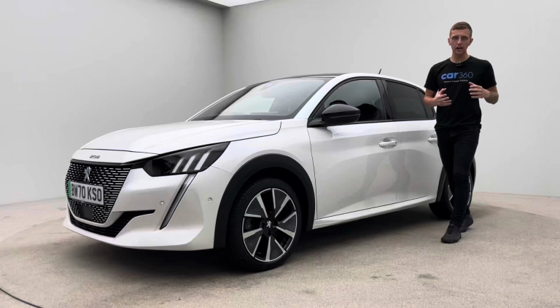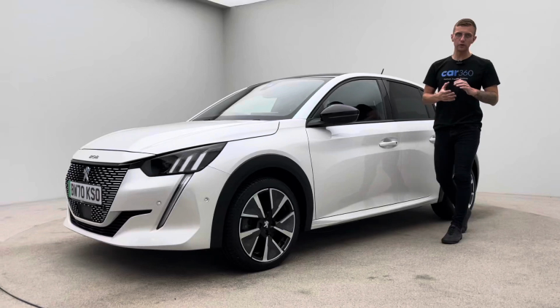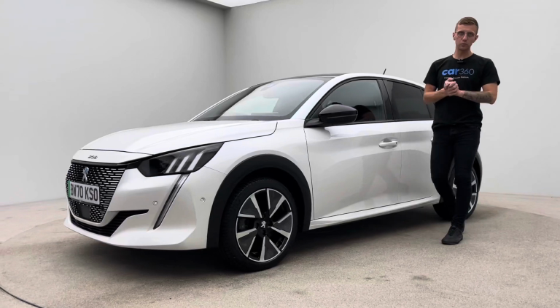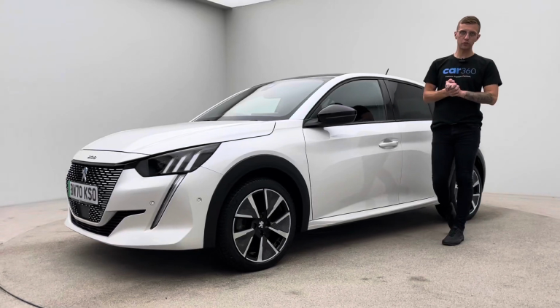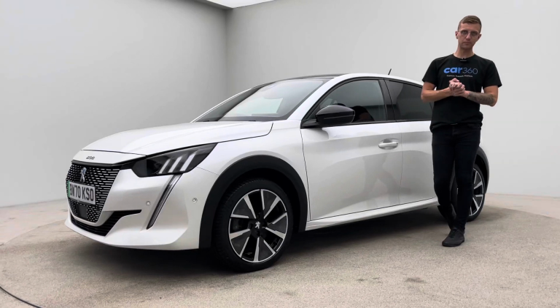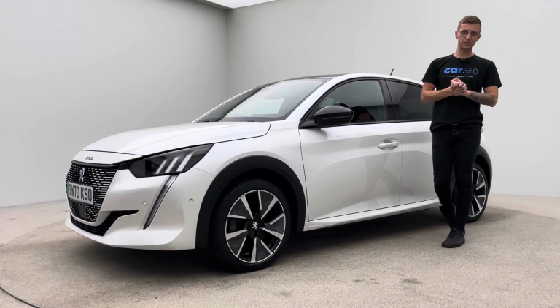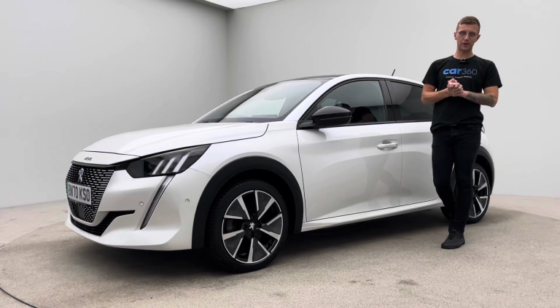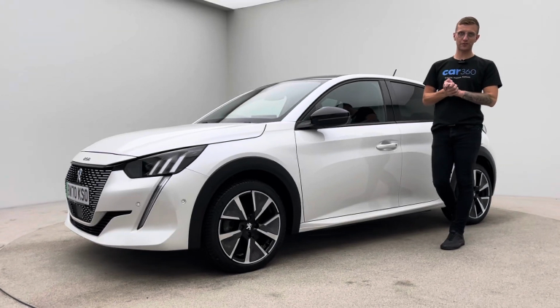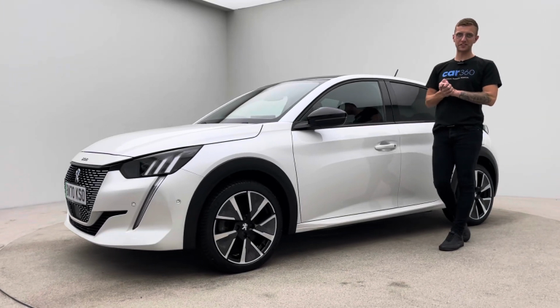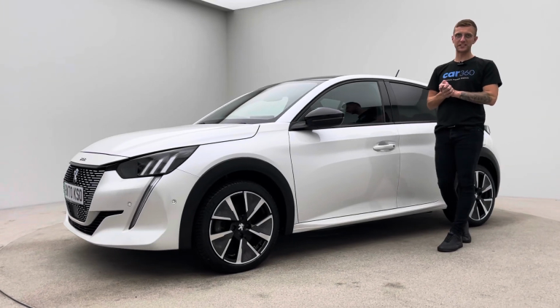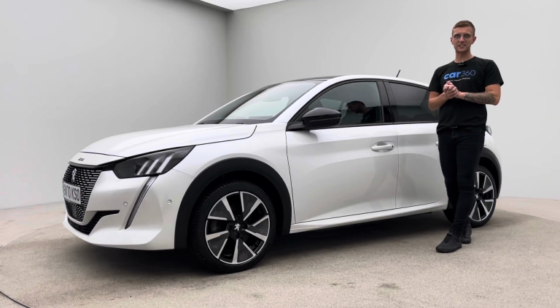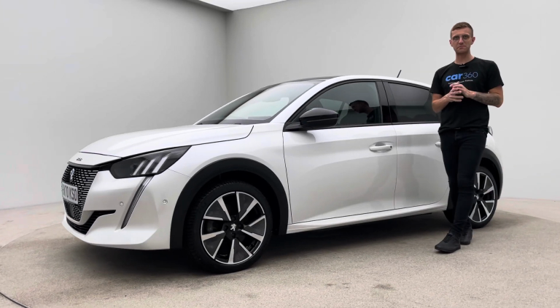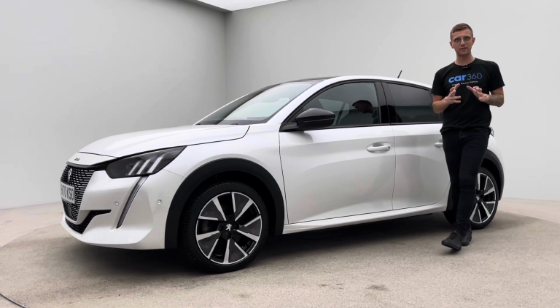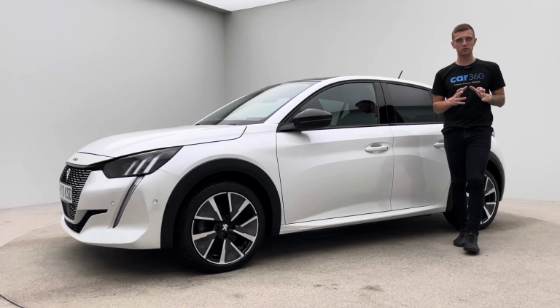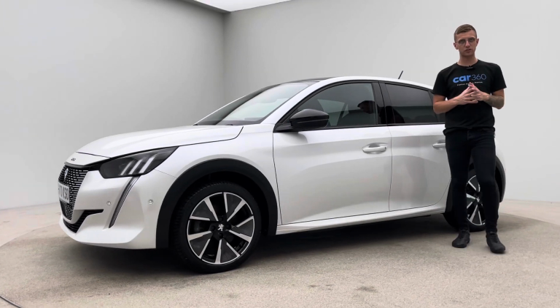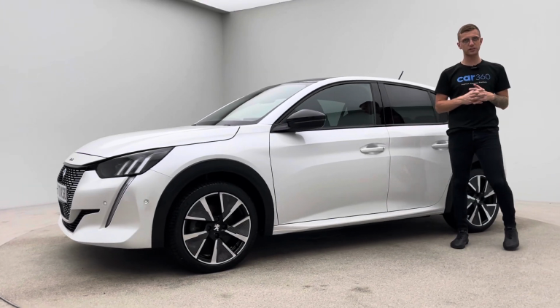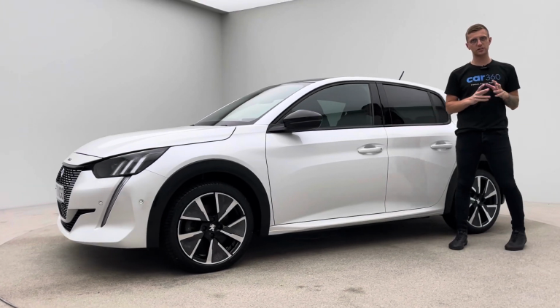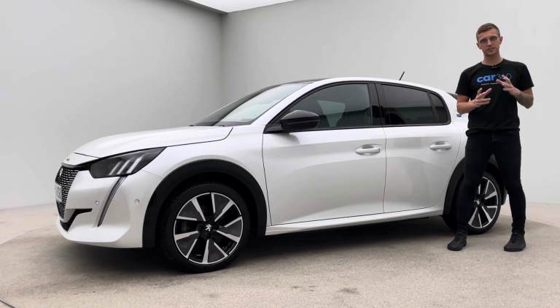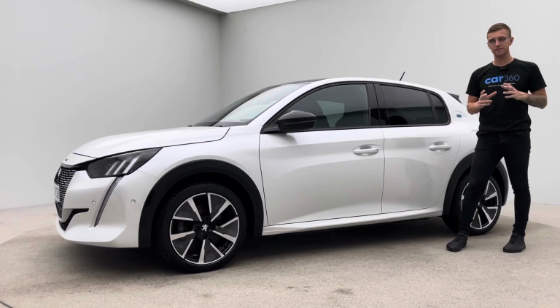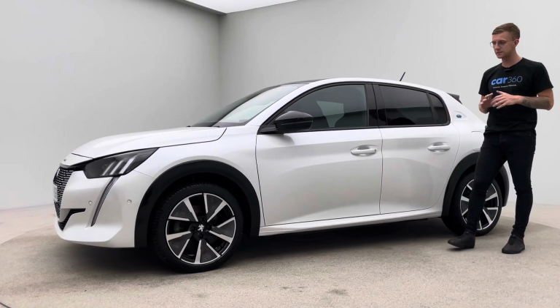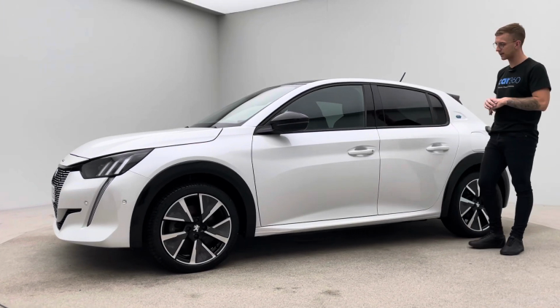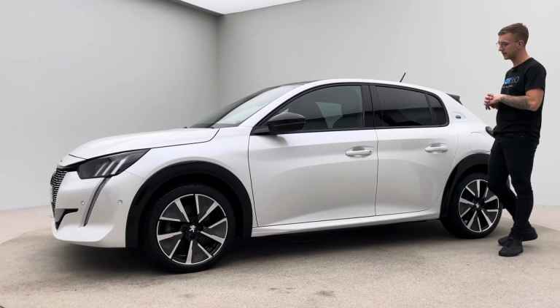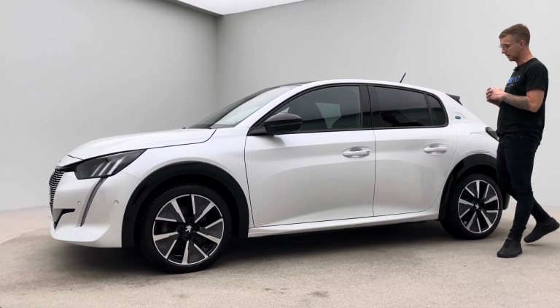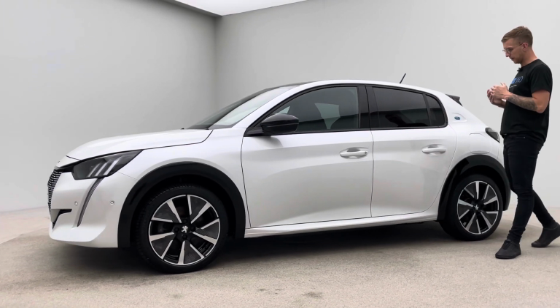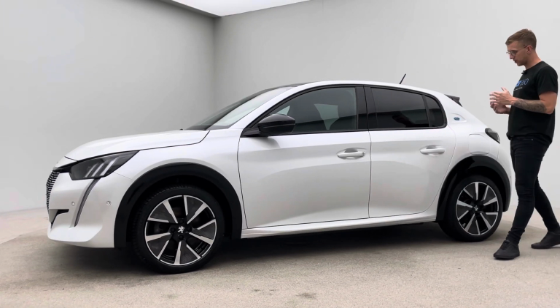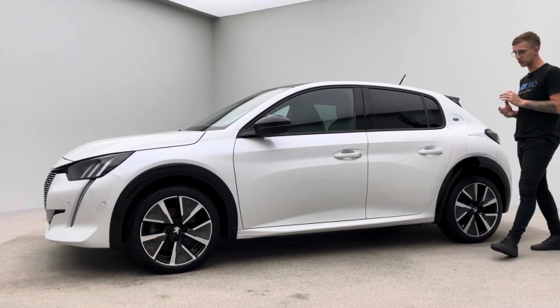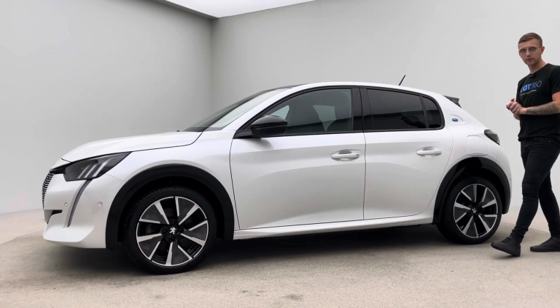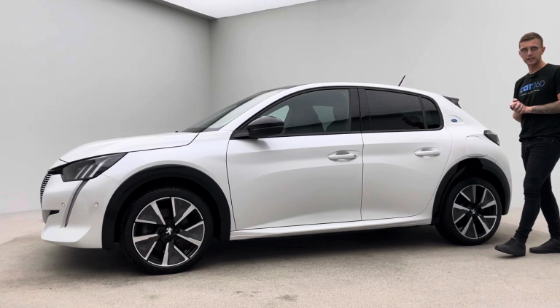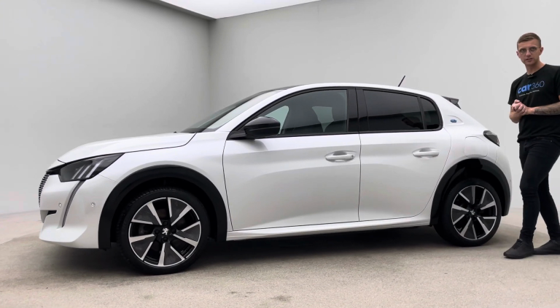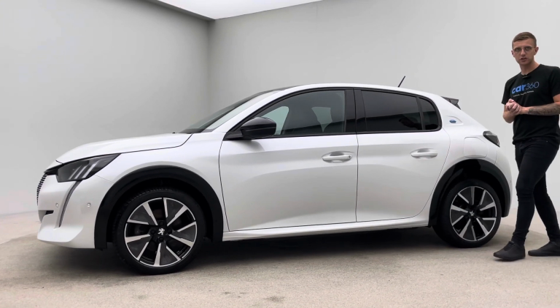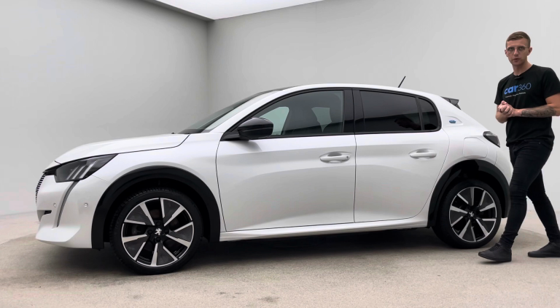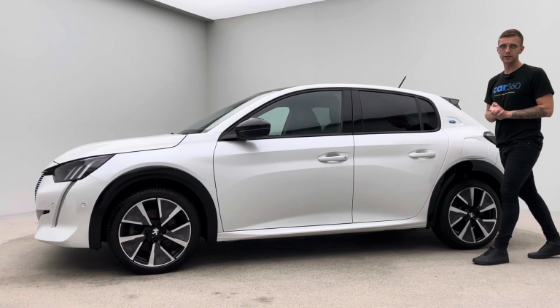Hello and welcome to Car360. My name is Ross. This is our 70 plate Peugeot E208.